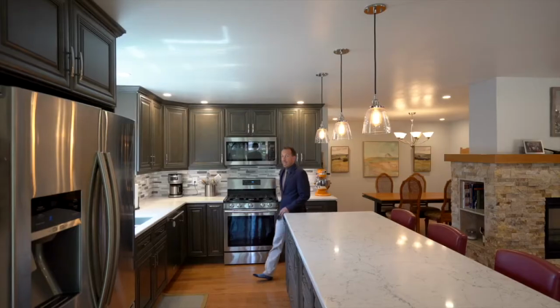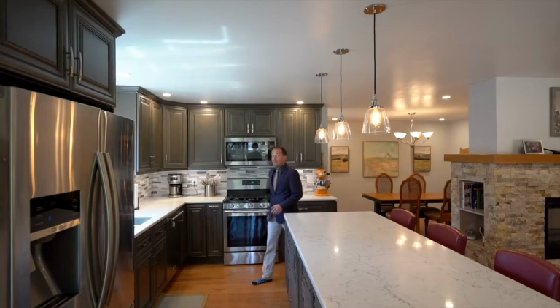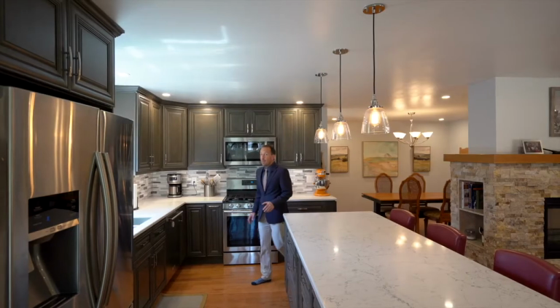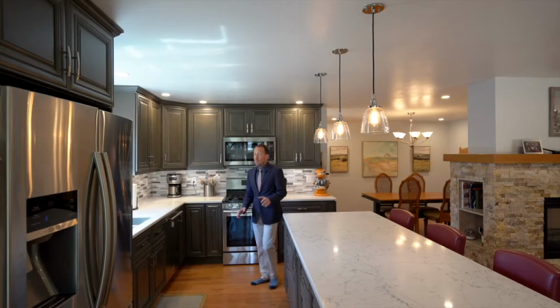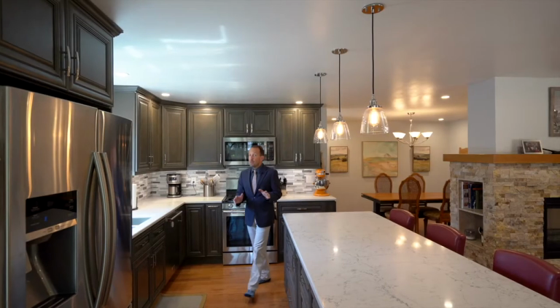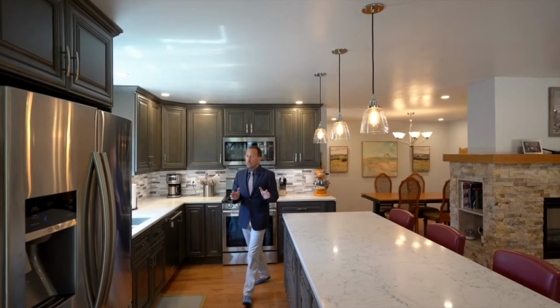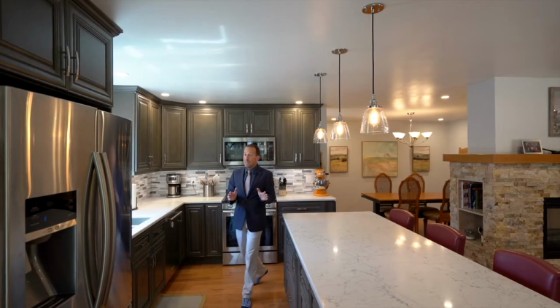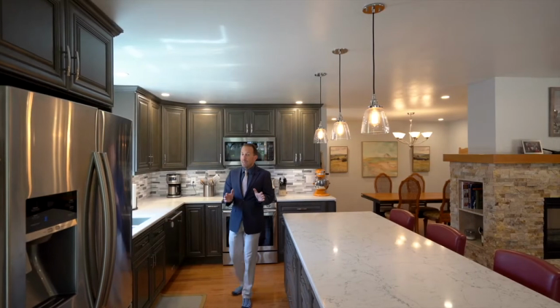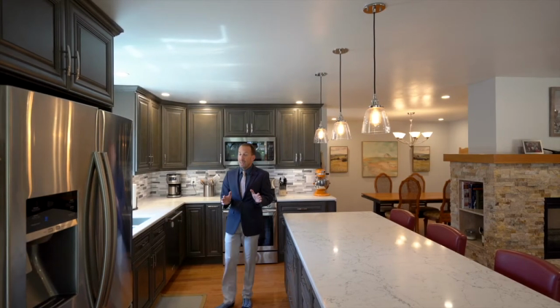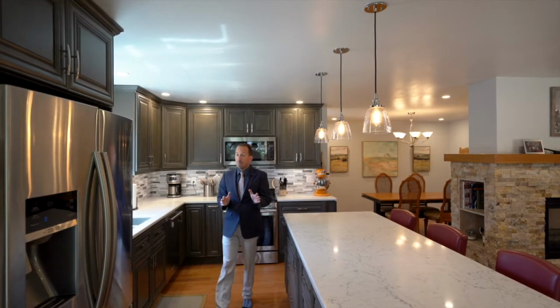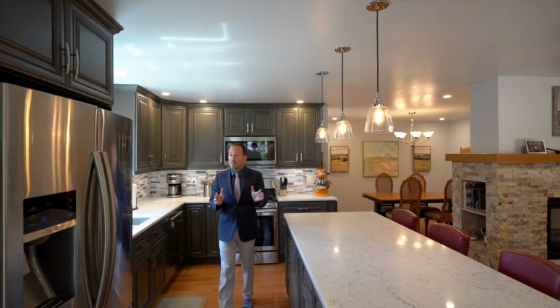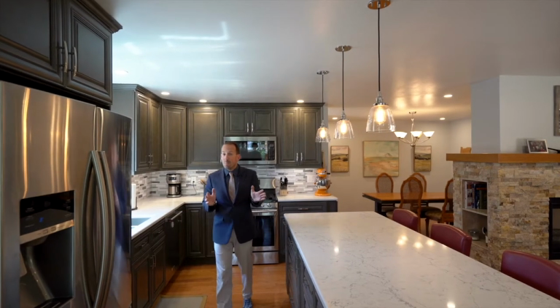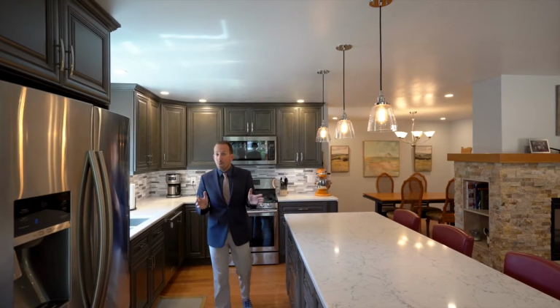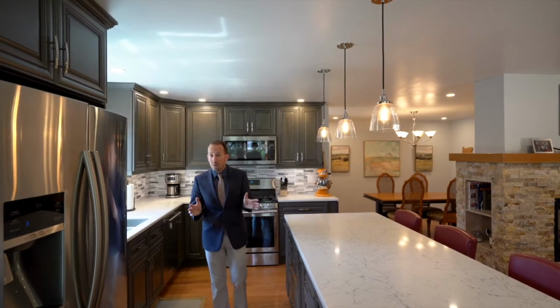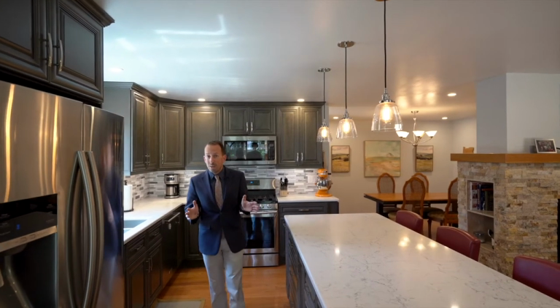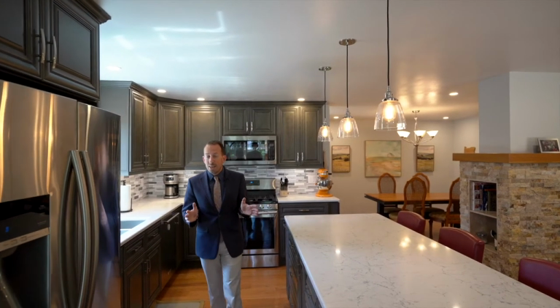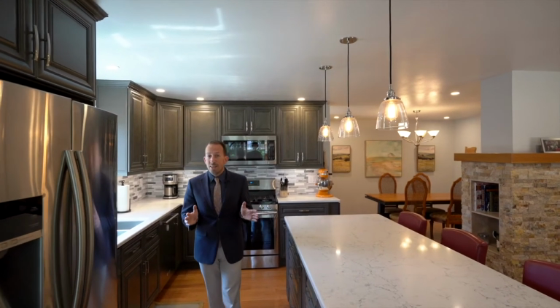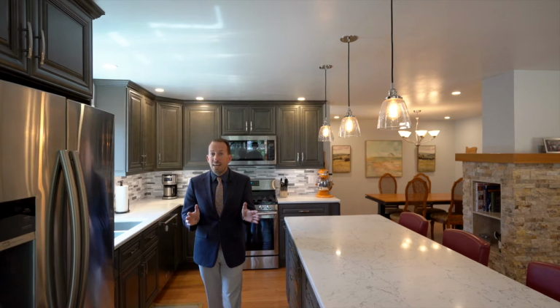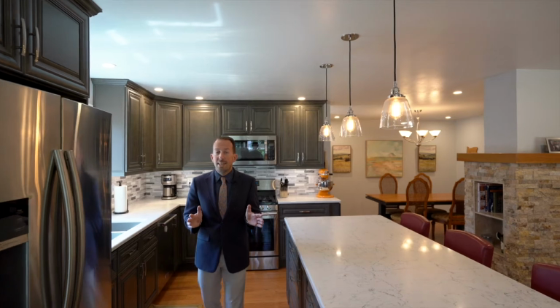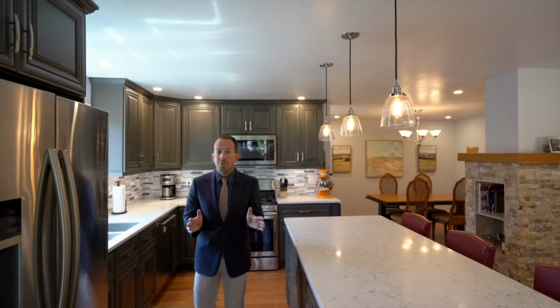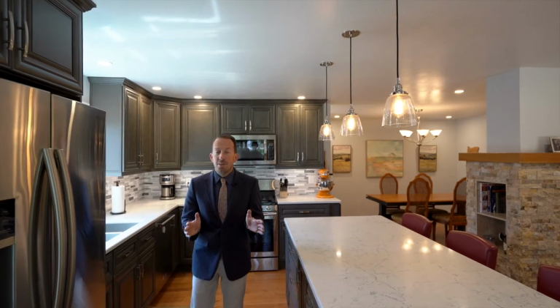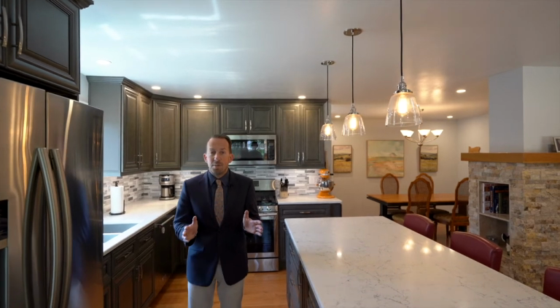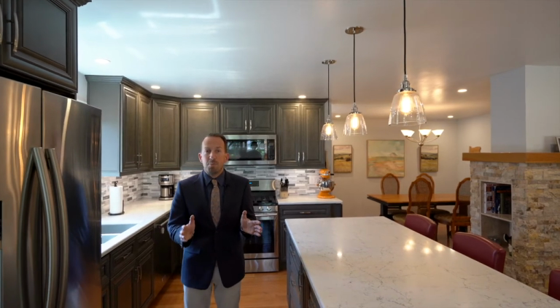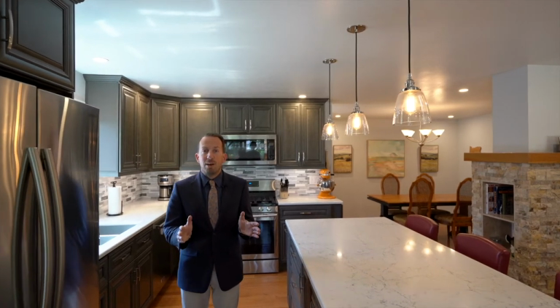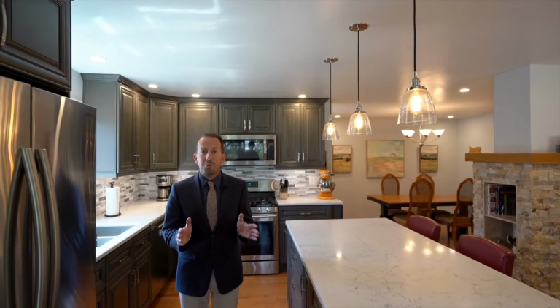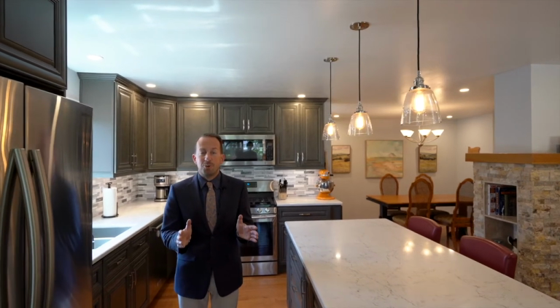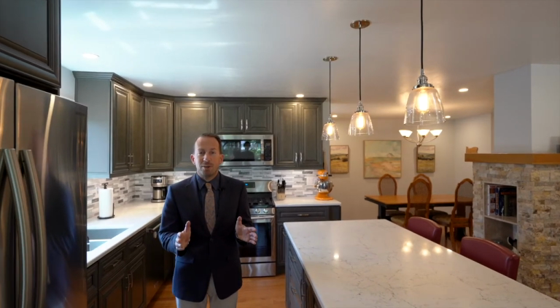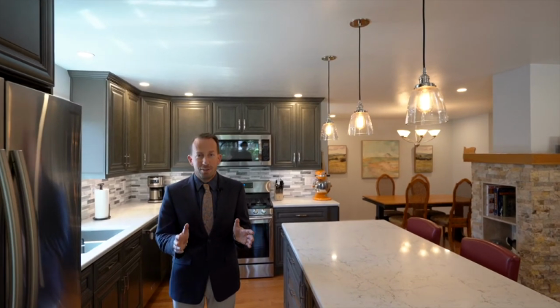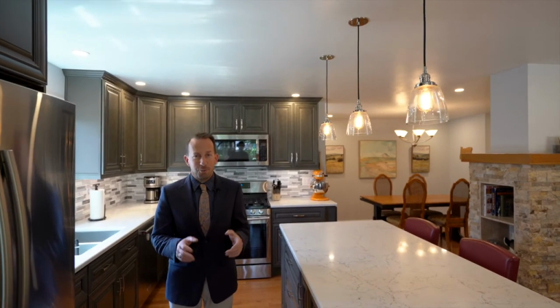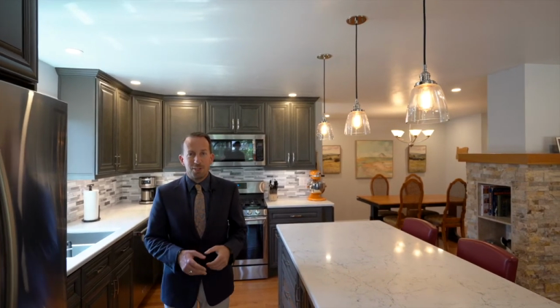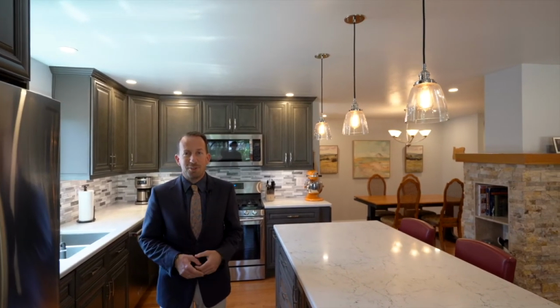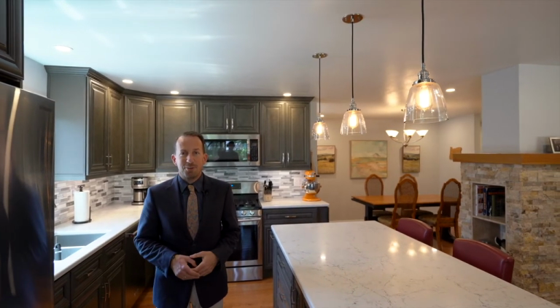If you like what you see and want to see more, contact an agent to set up a private tour. We'll see you soon.